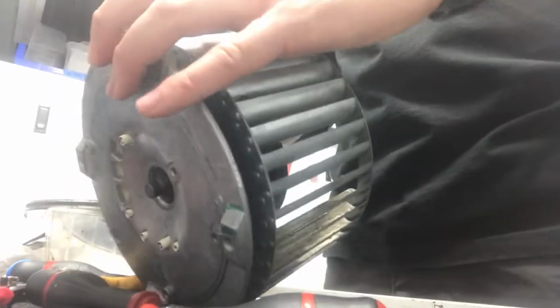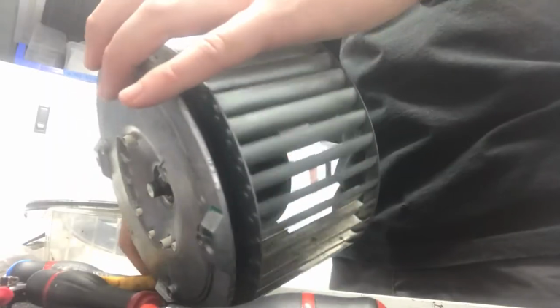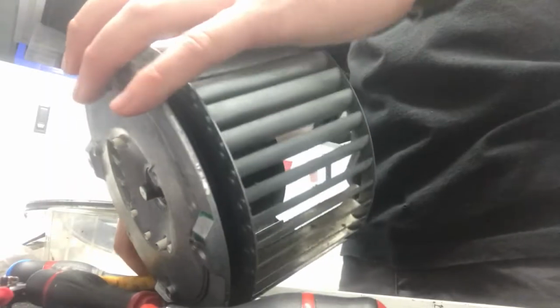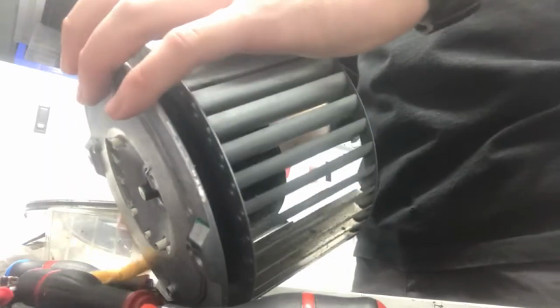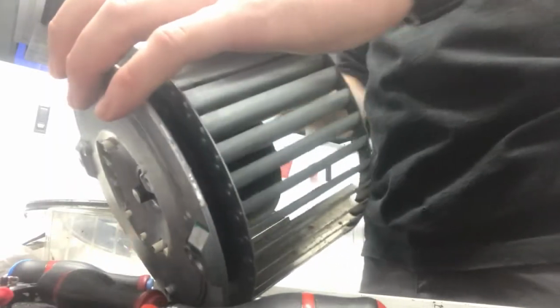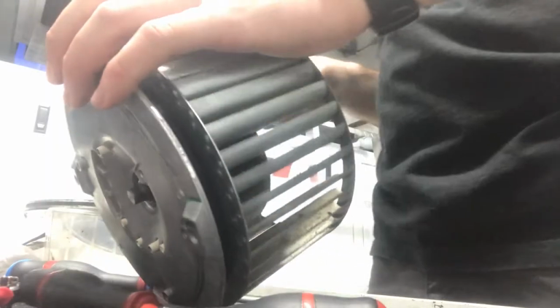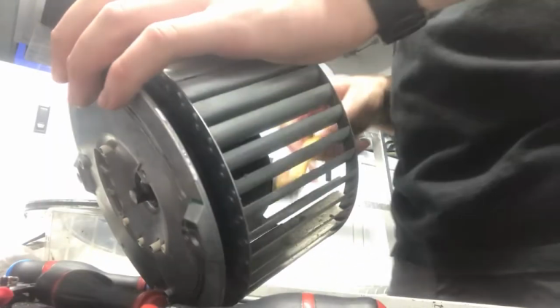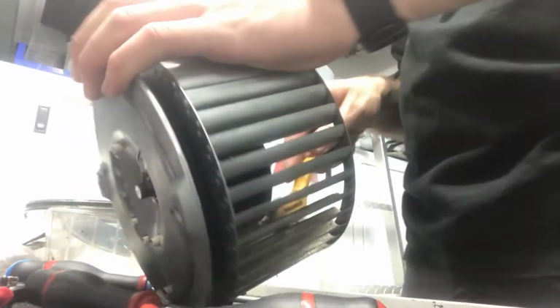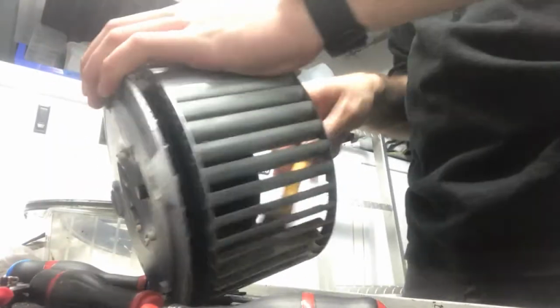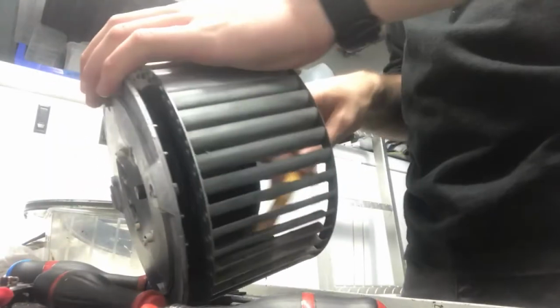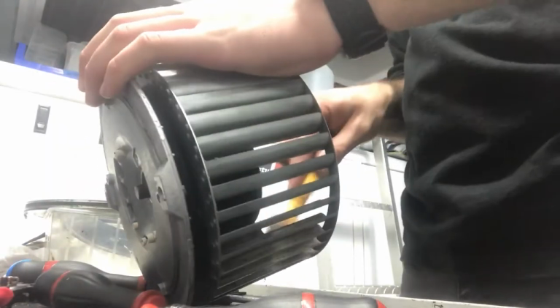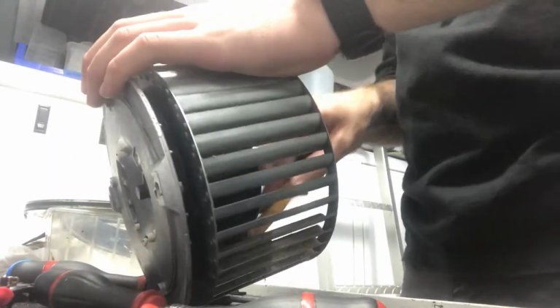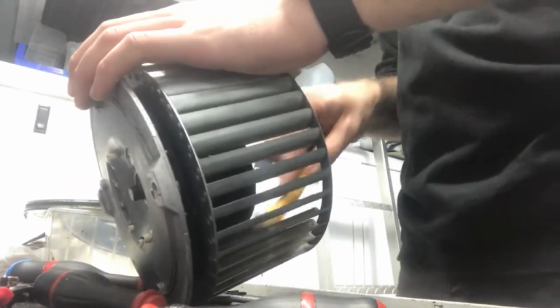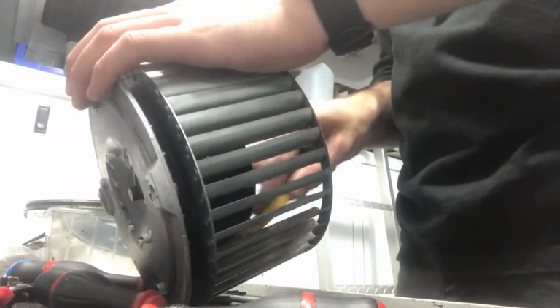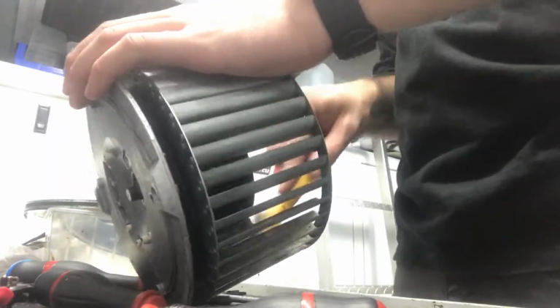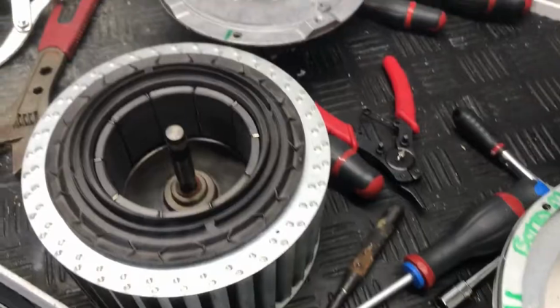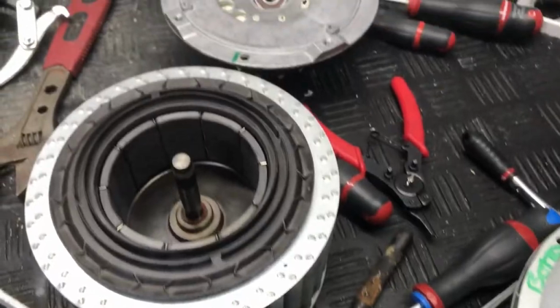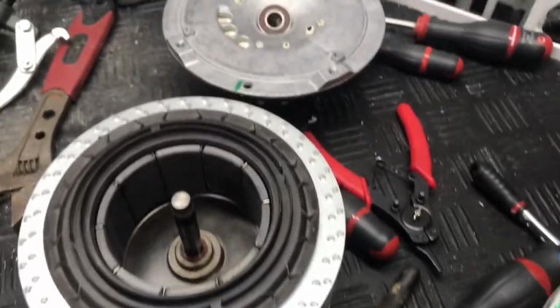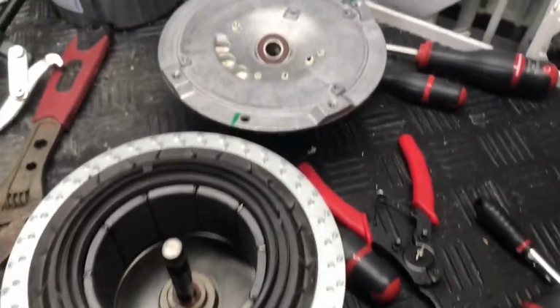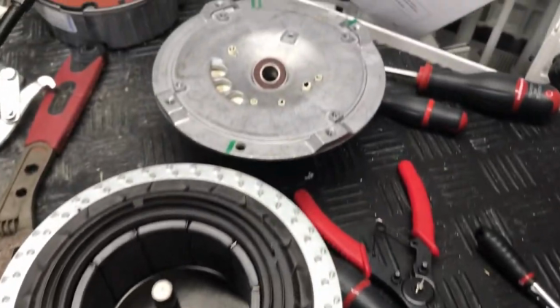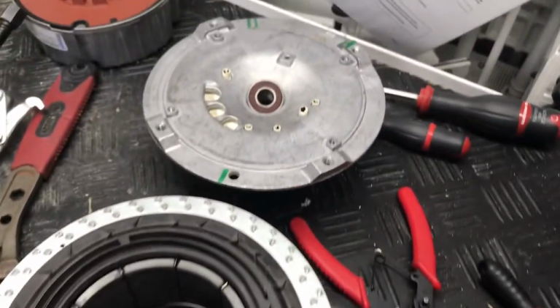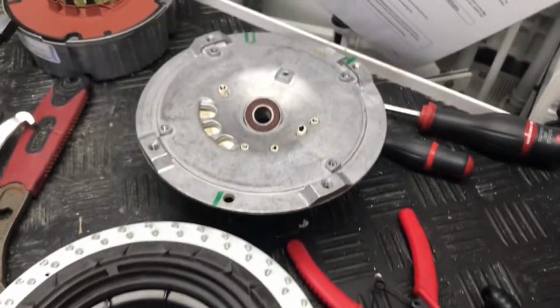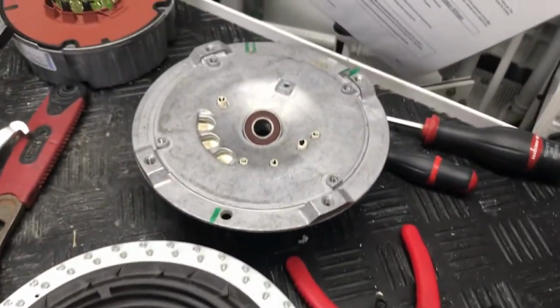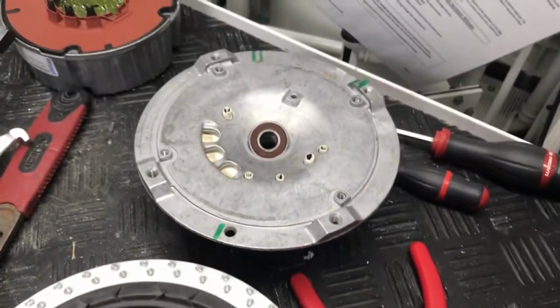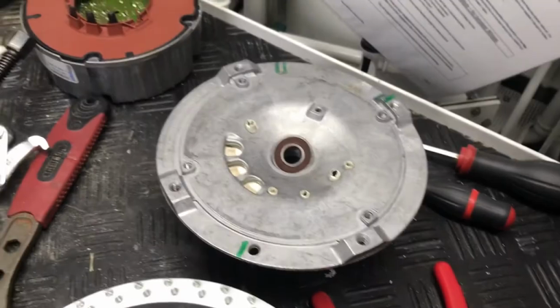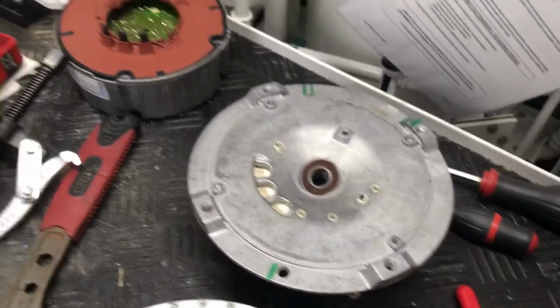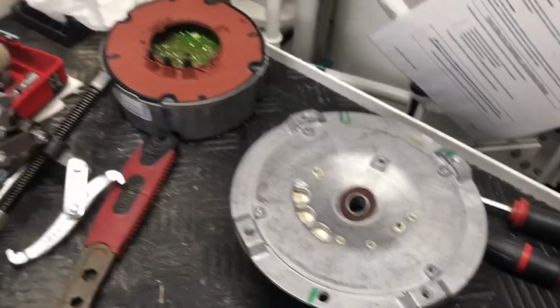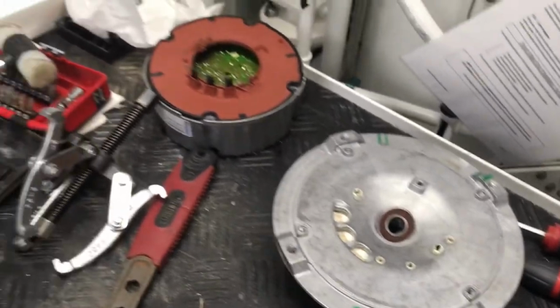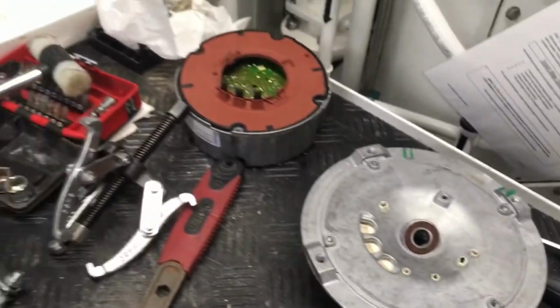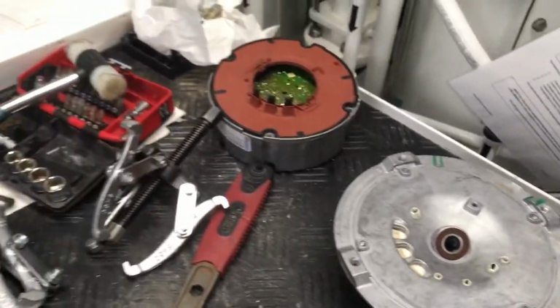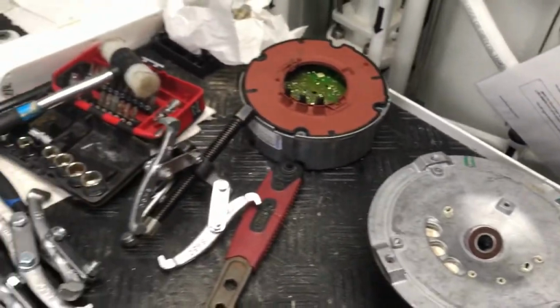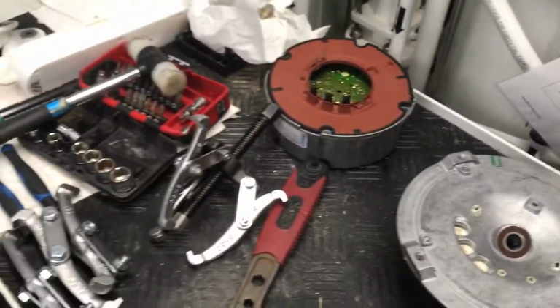Finally, I finished off the day learning how to replace the bearings inside a broken air handler. Turns out it's not too tricky.